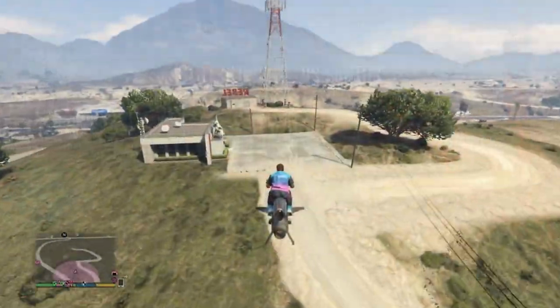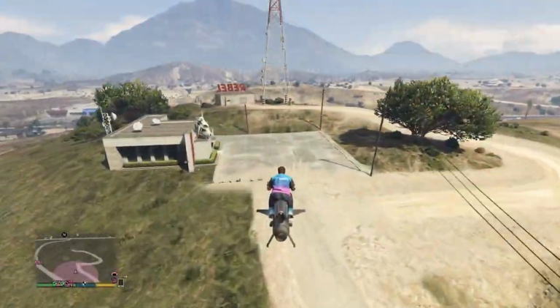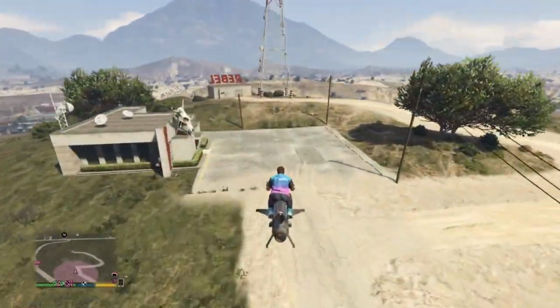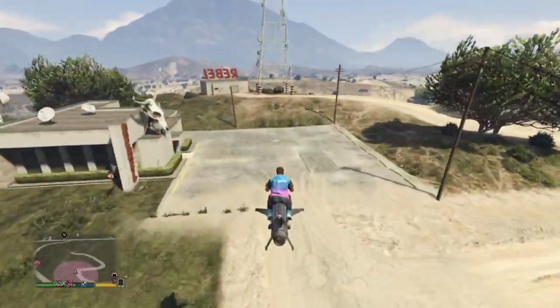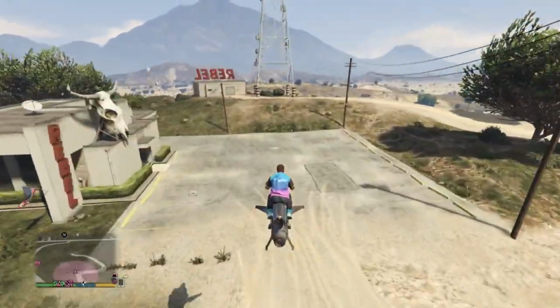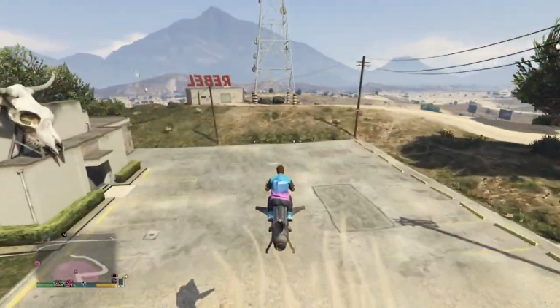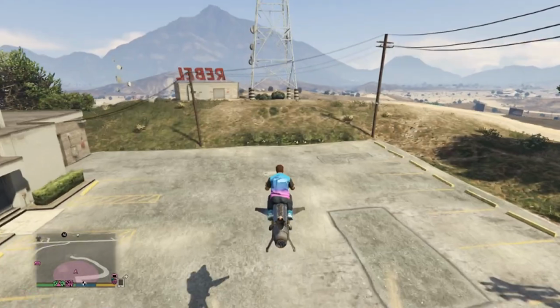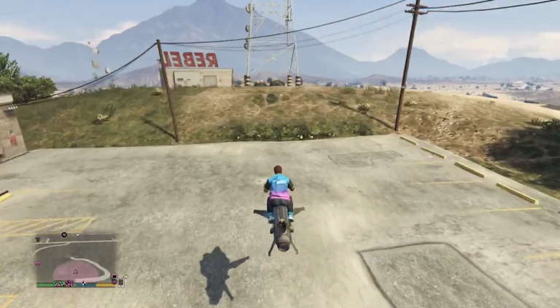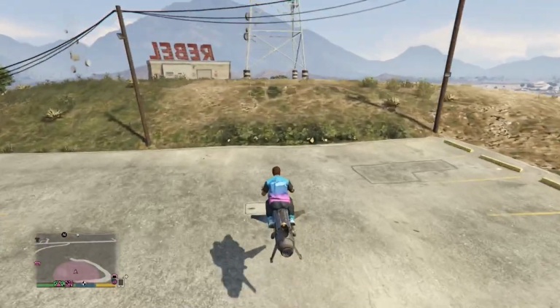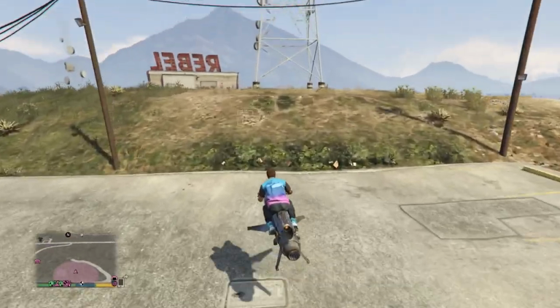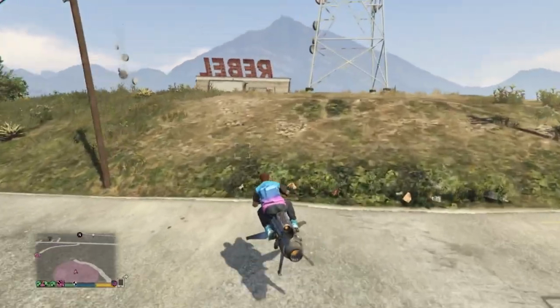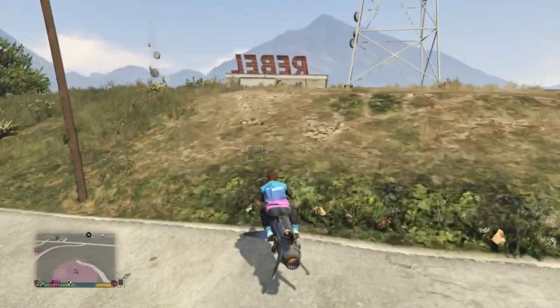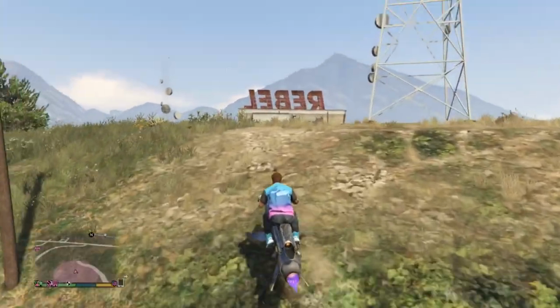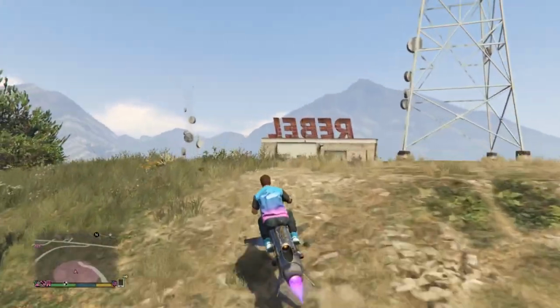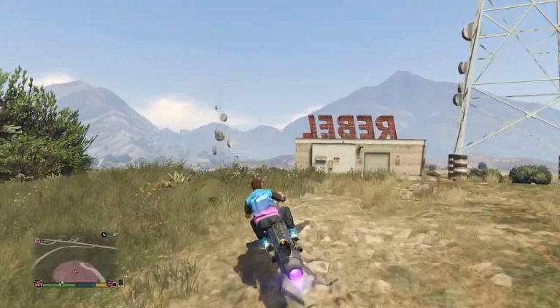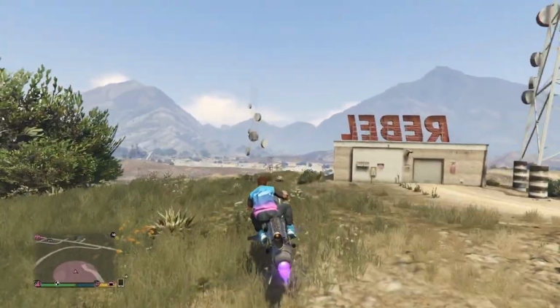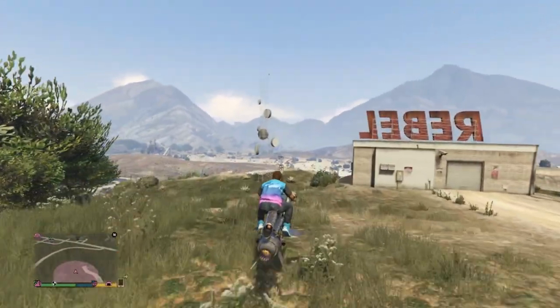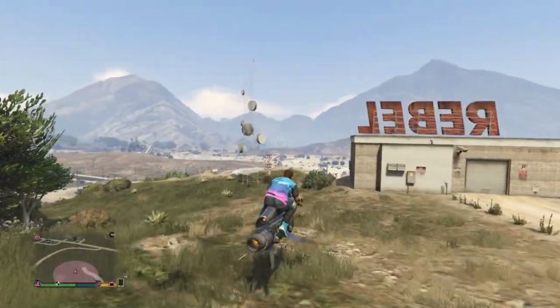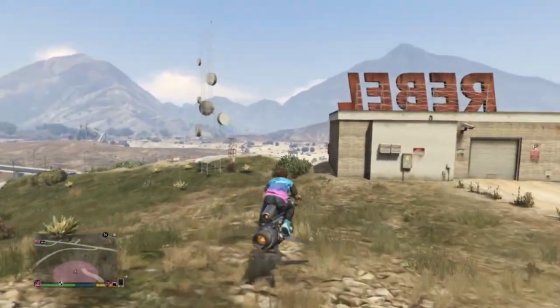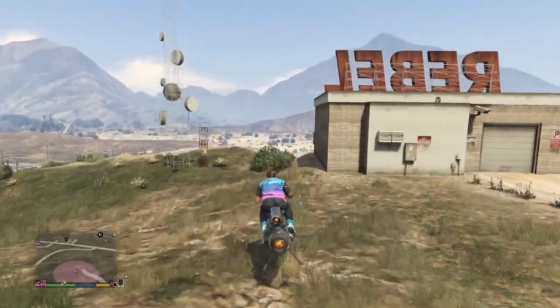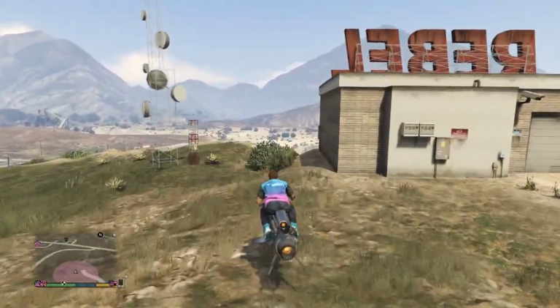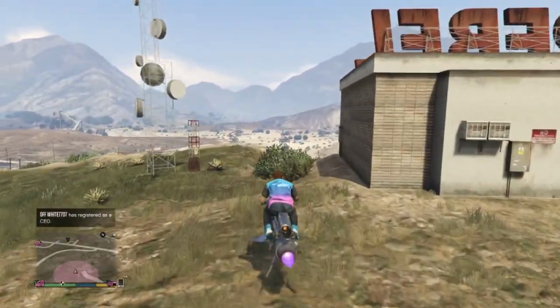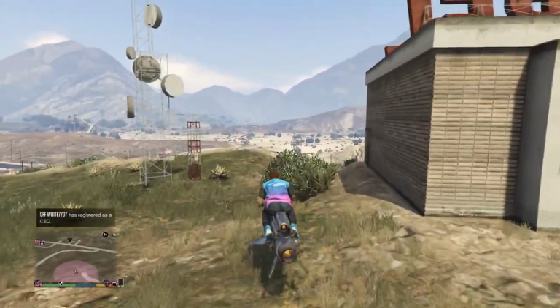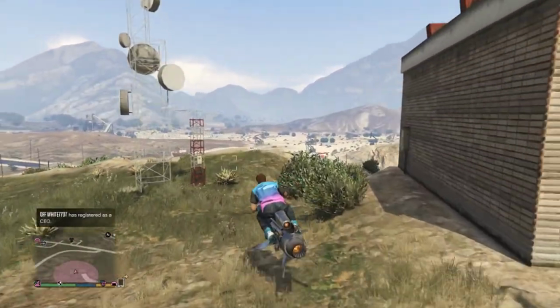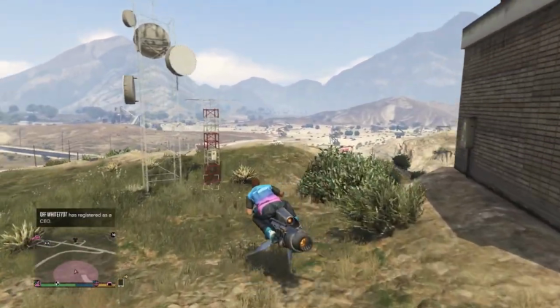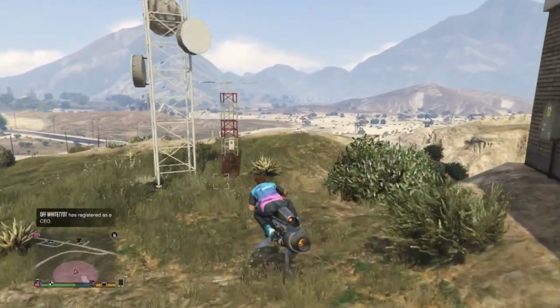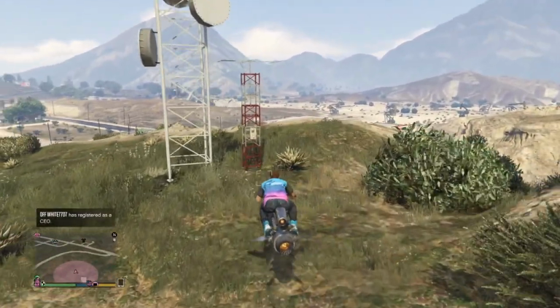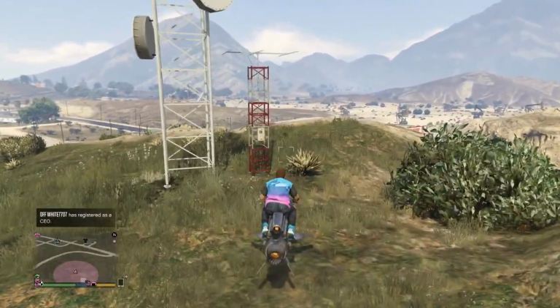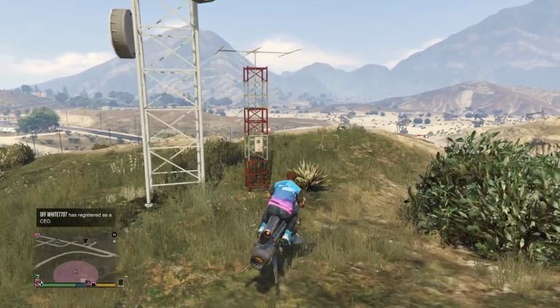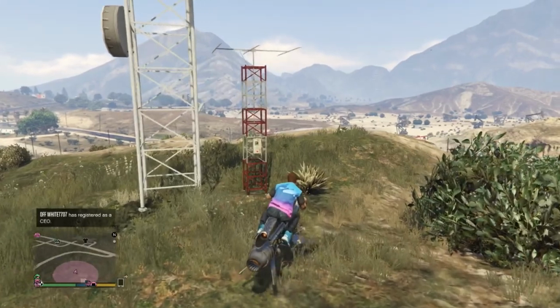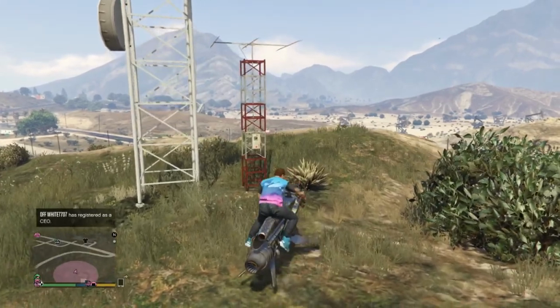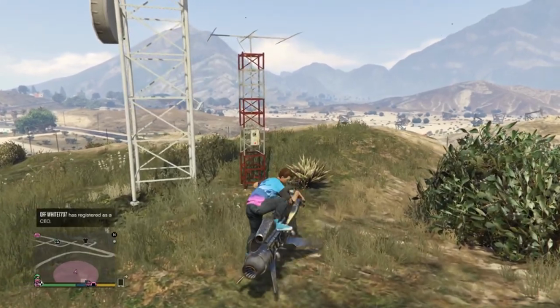Radio Antenna 6 is located next to the Rebel Station in the Grand Sonora Desert. The antenna is next to the building that has the Rebel sign on it.